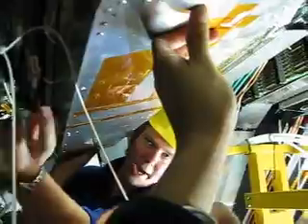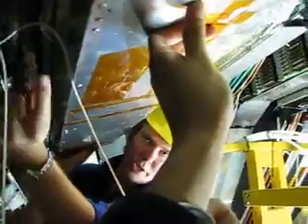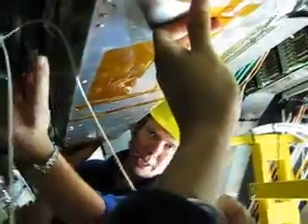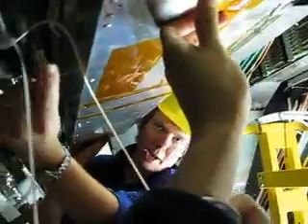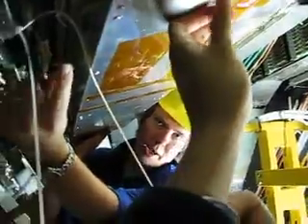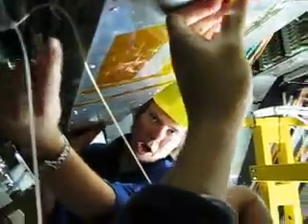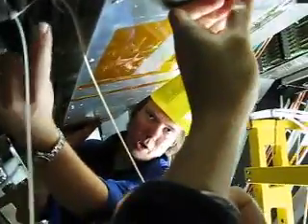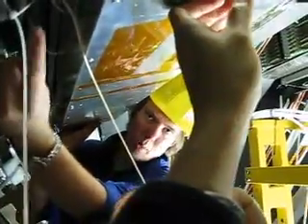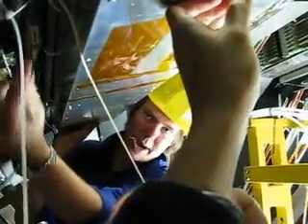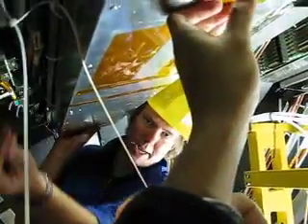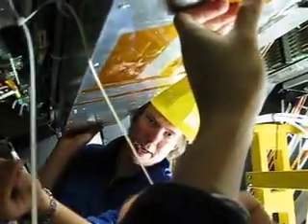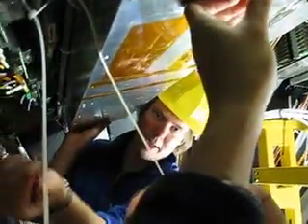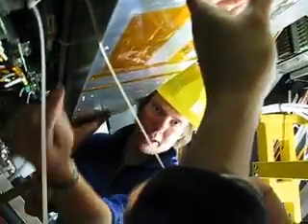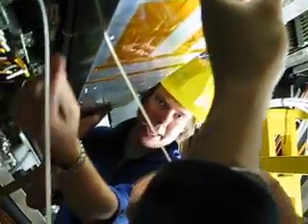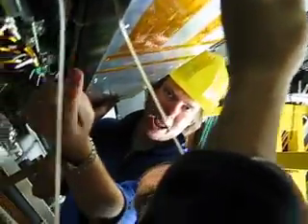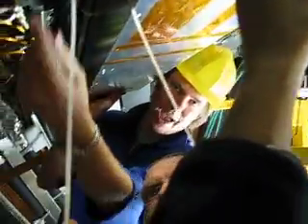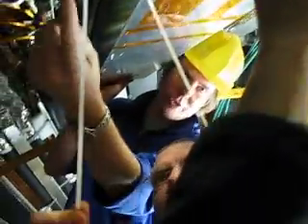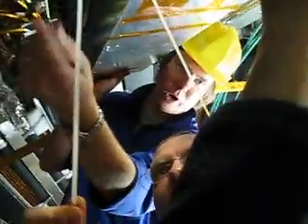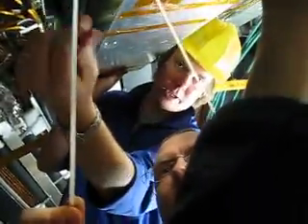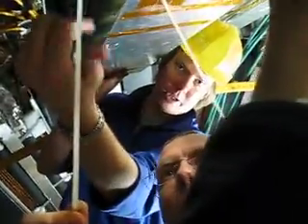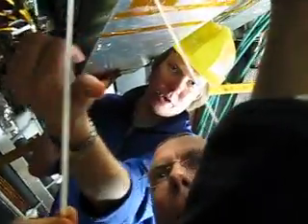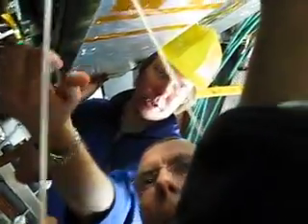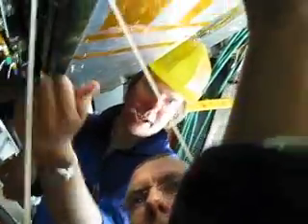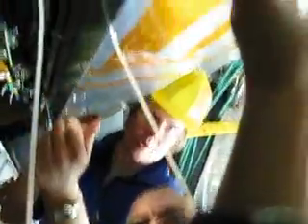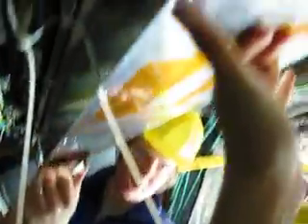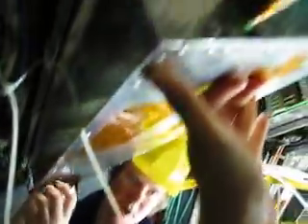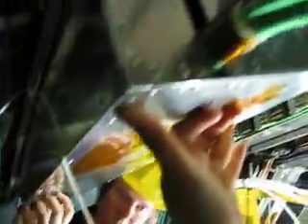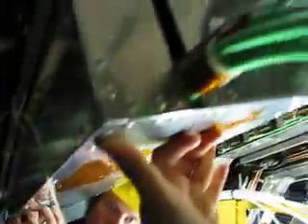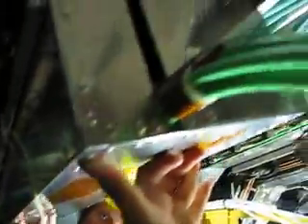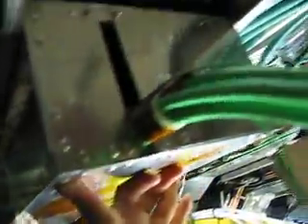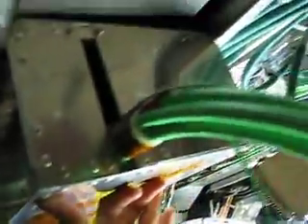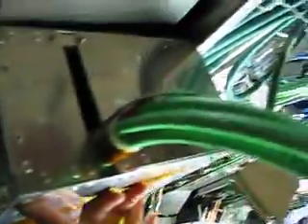You actually lock one in, and then after you lock it on, hook the other one on to extend it.